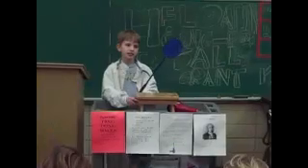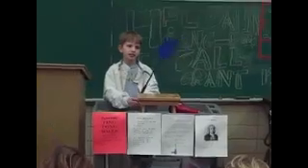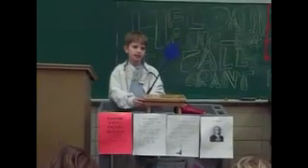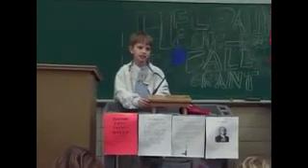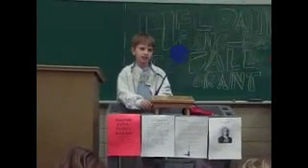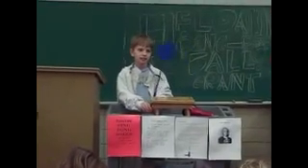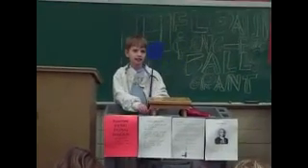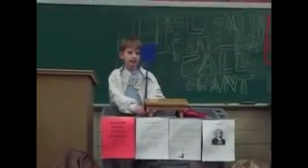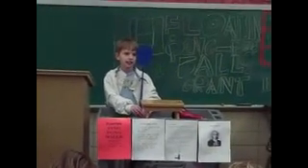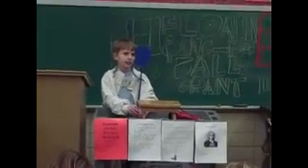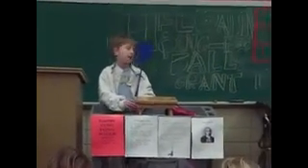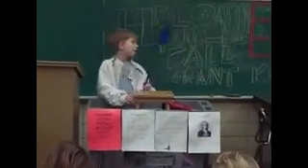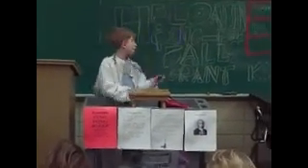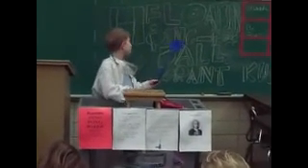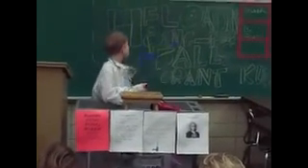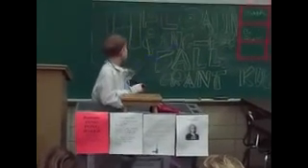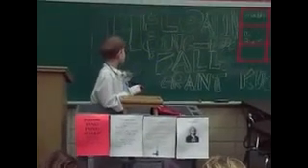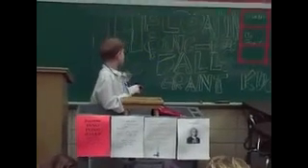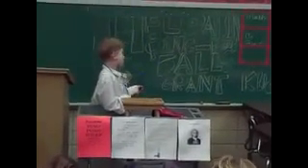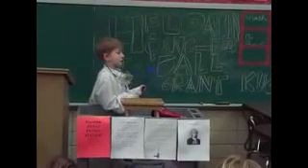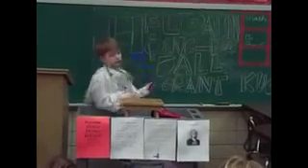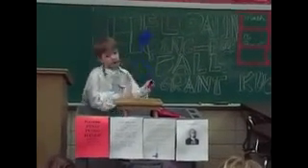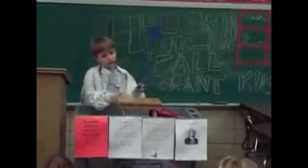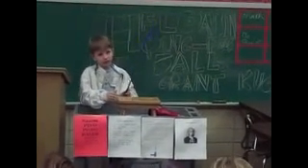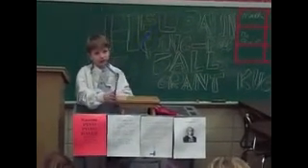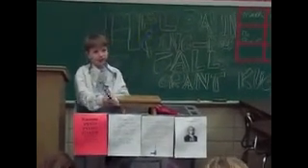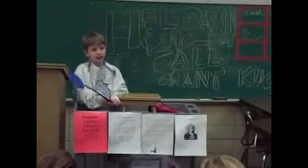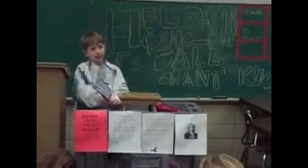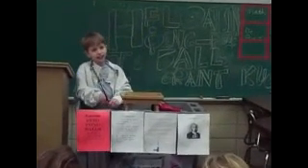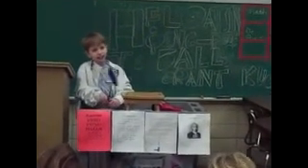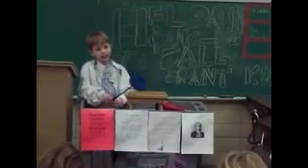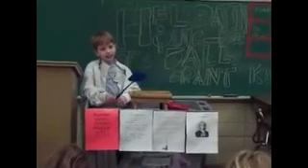What's the name of your experiment? Floating ping pong balls.